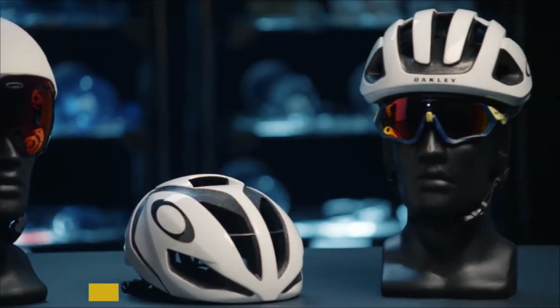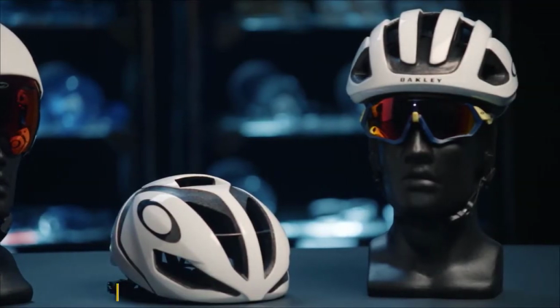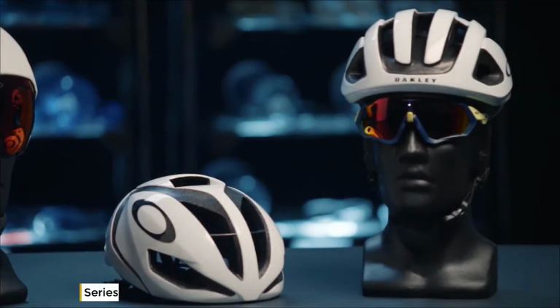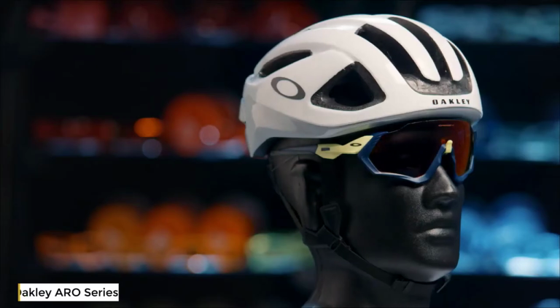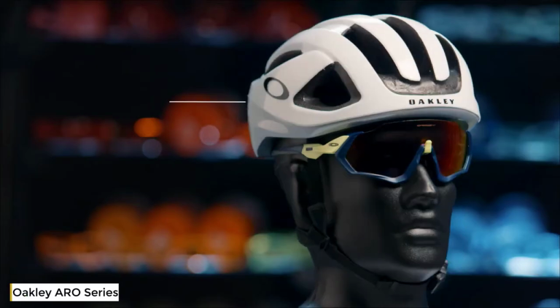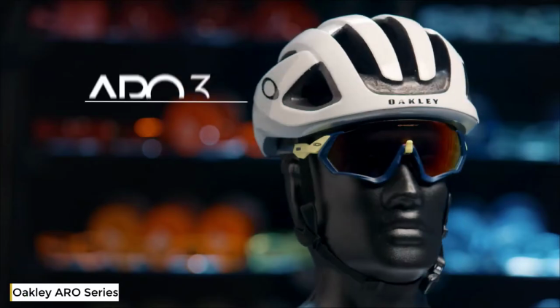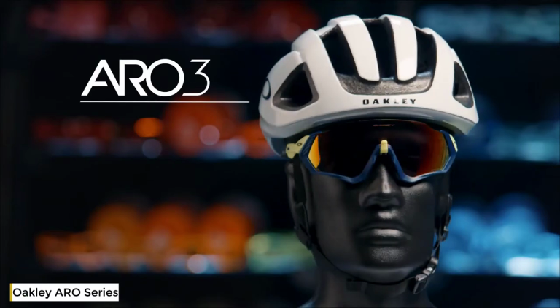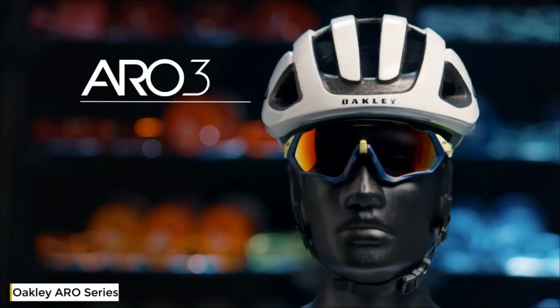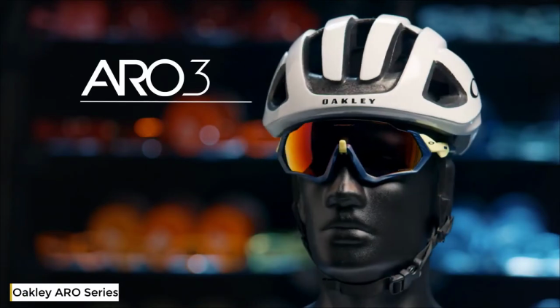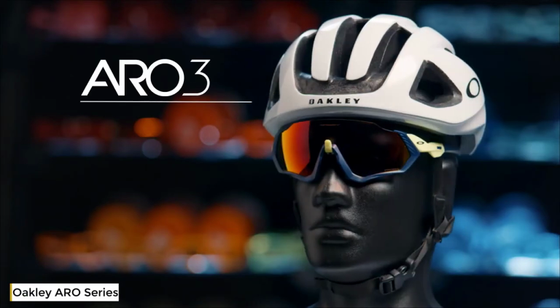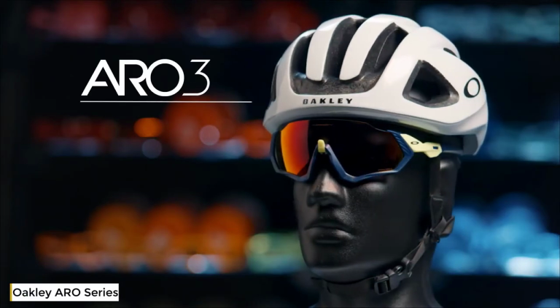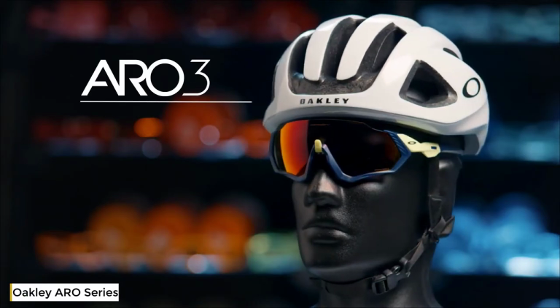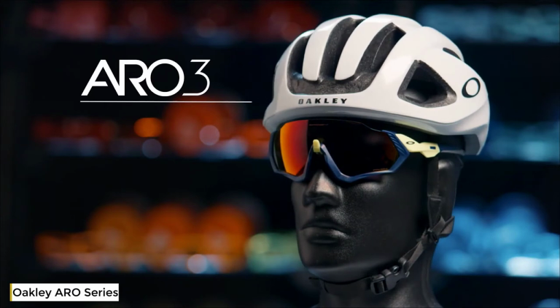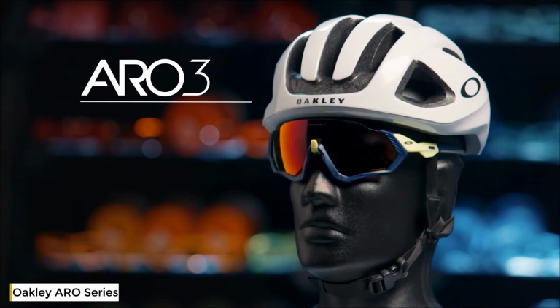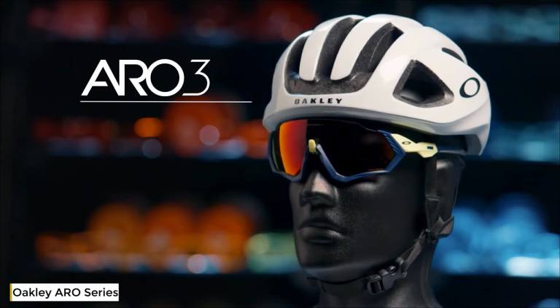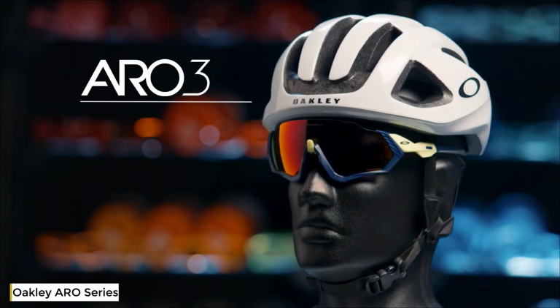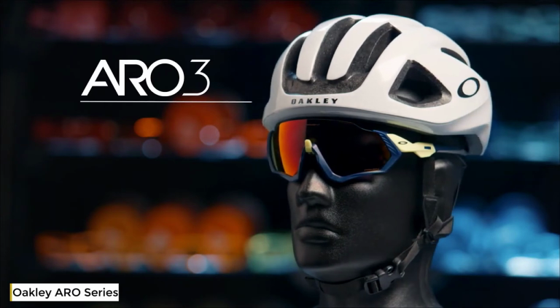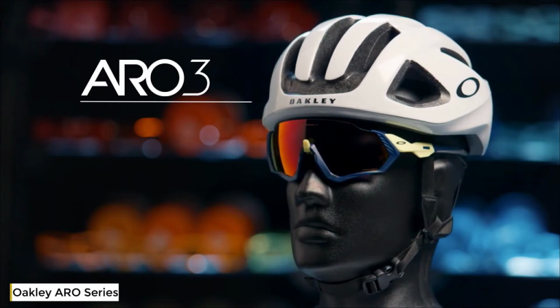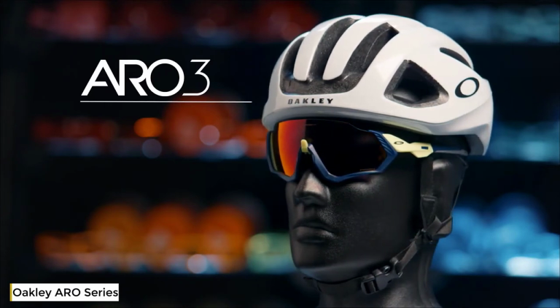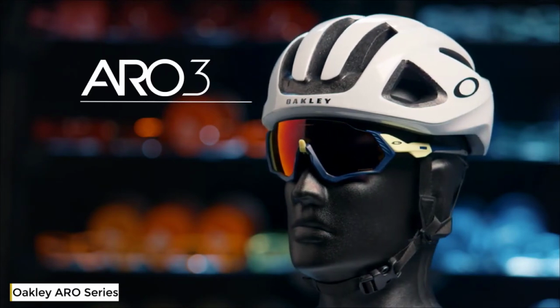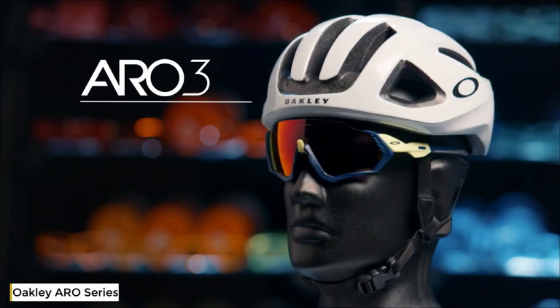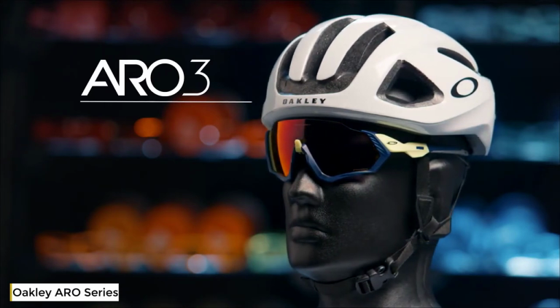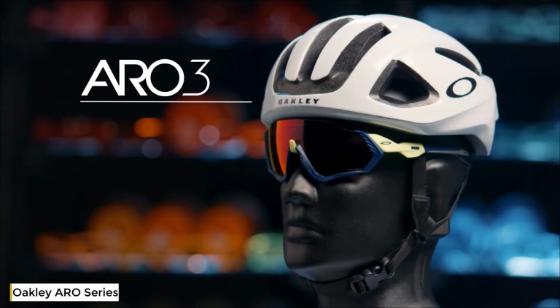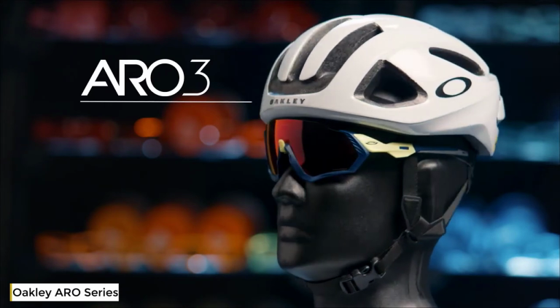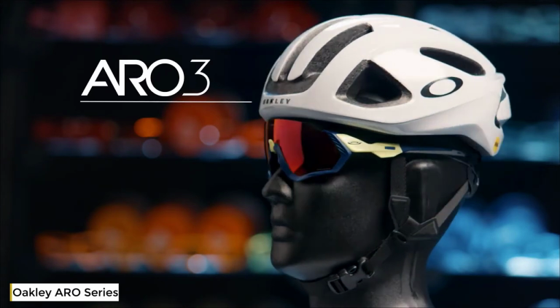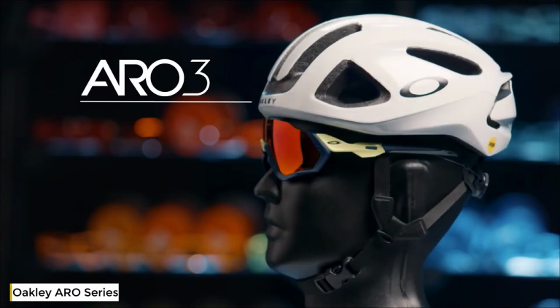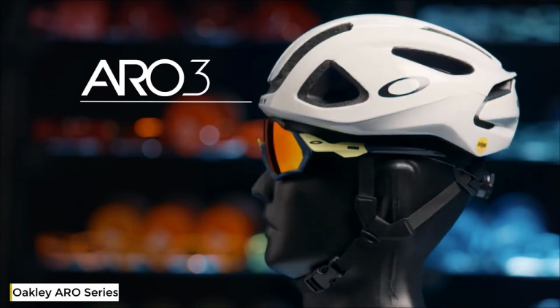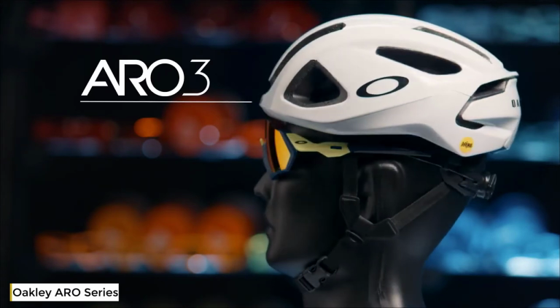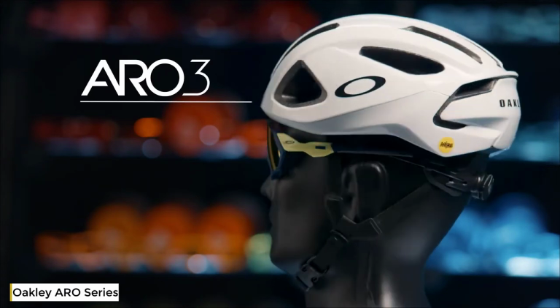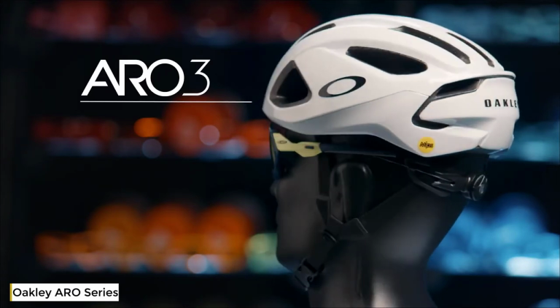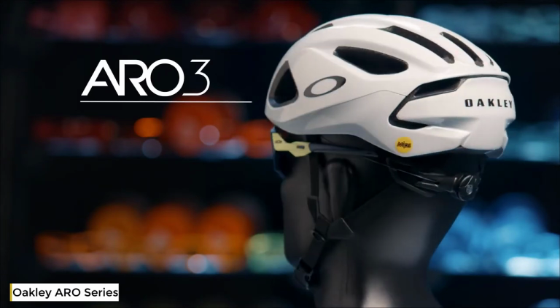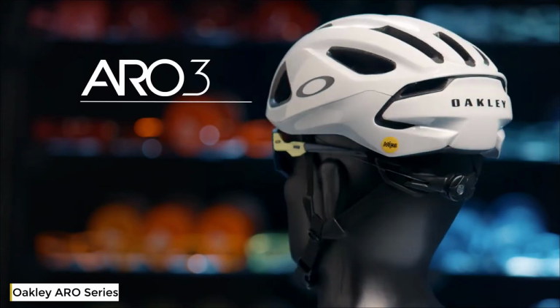We have our Aero 3, which is about ventilation, getting good air in the front of the helmet, over the top of the rider's head, and out of the back of the helmet.